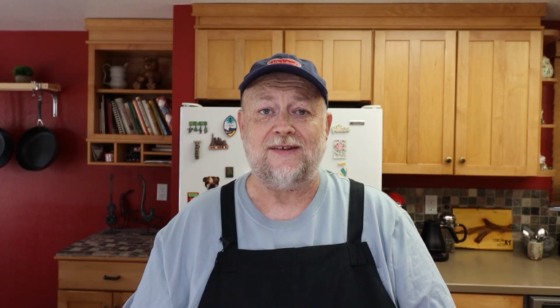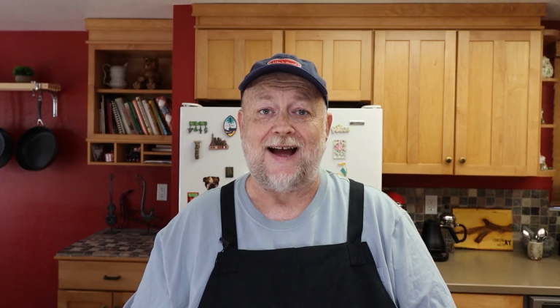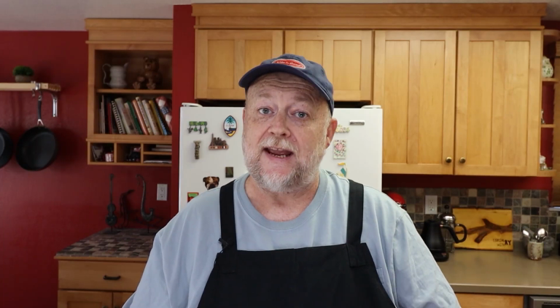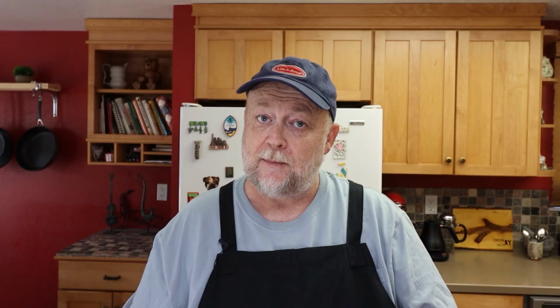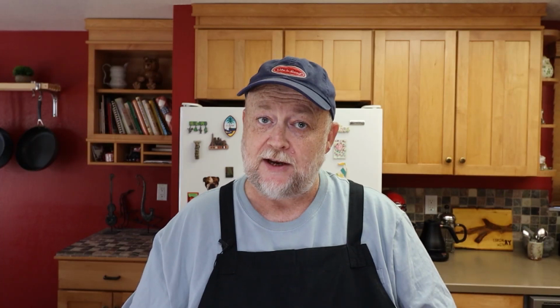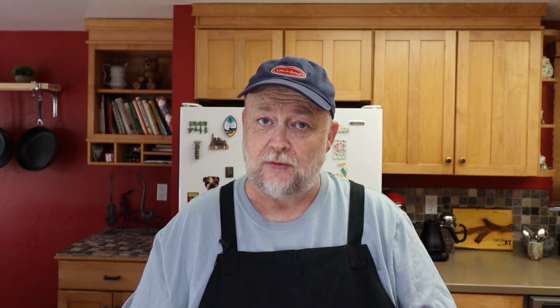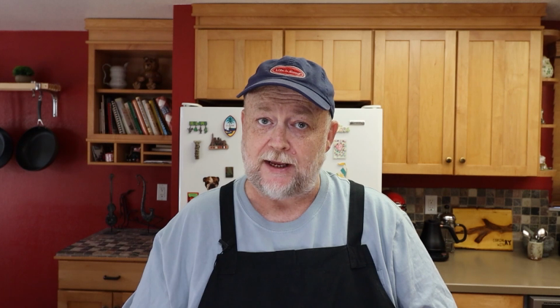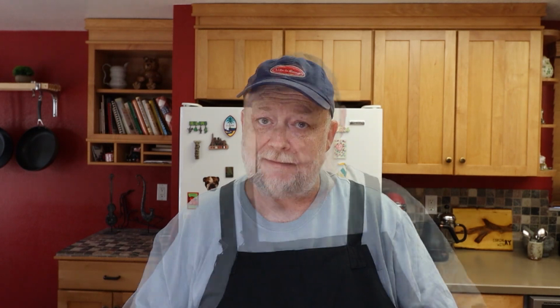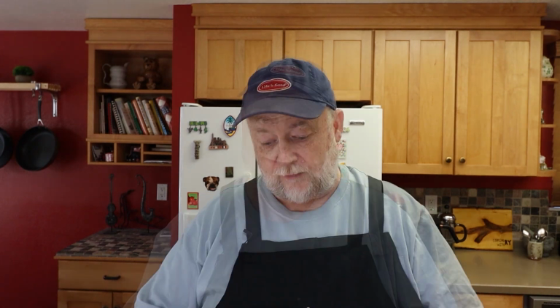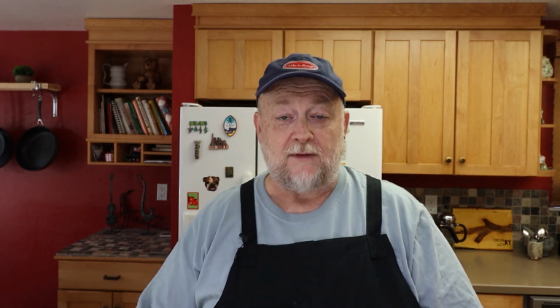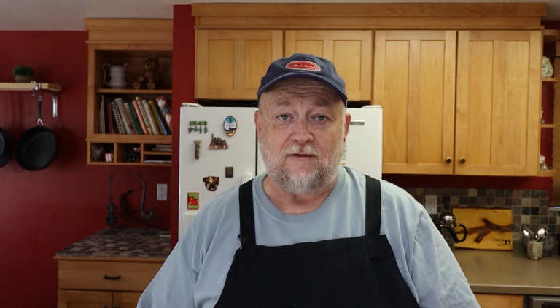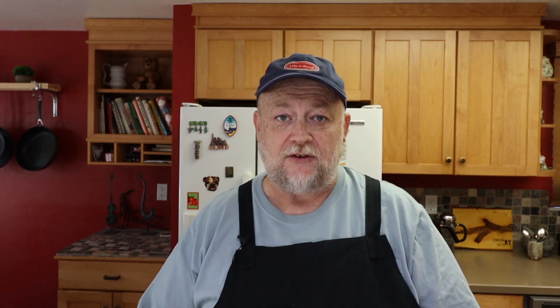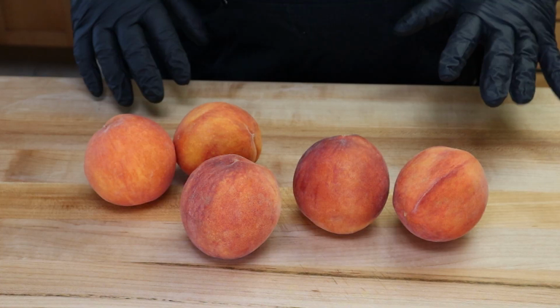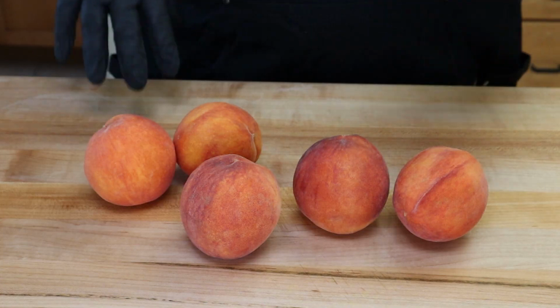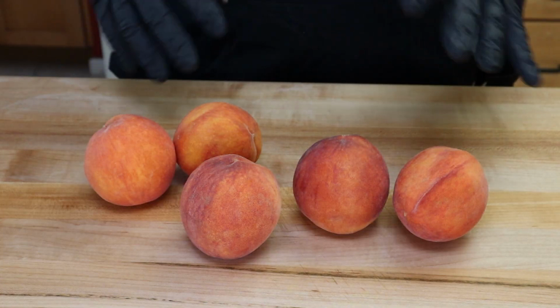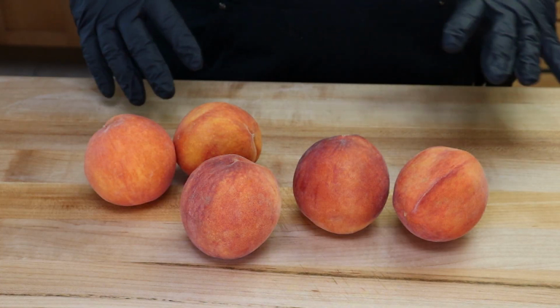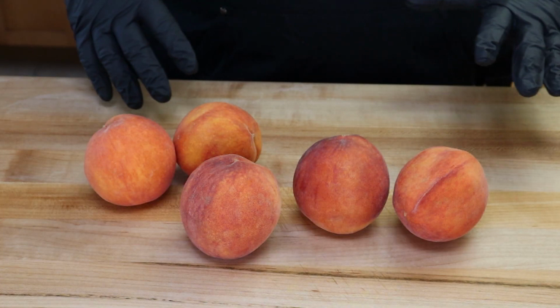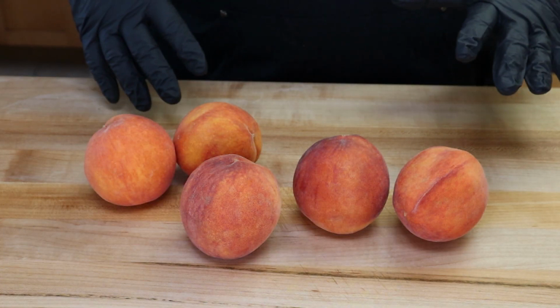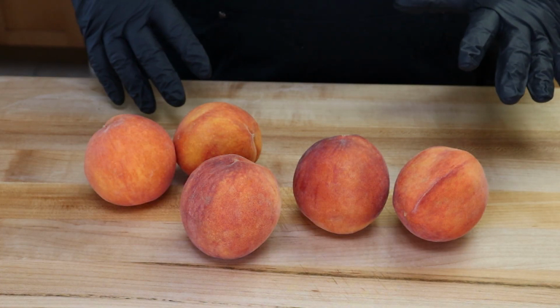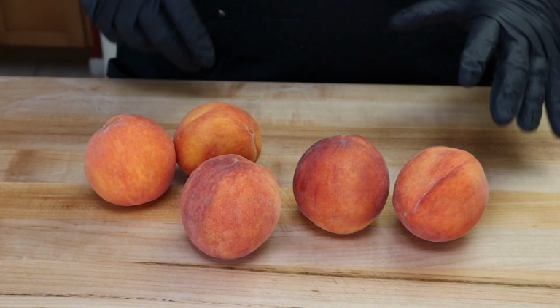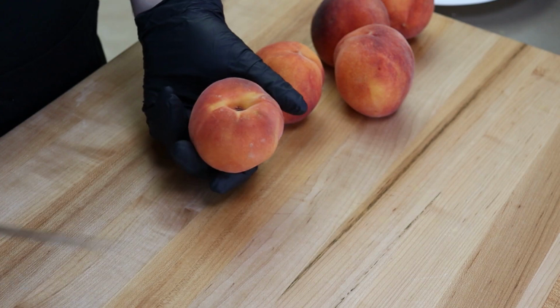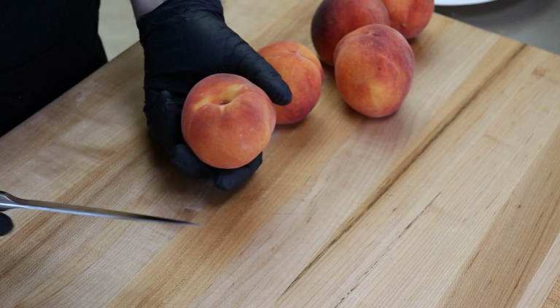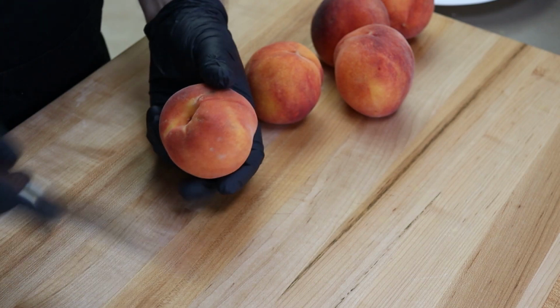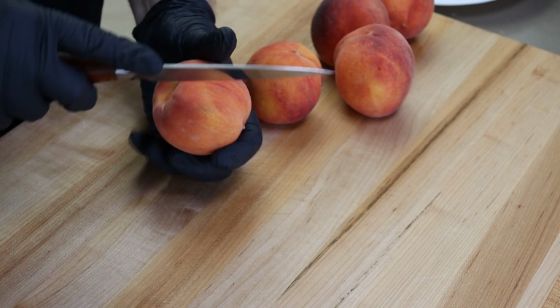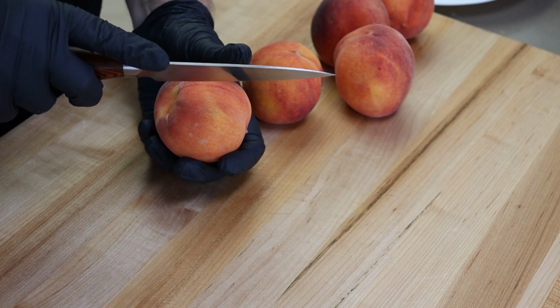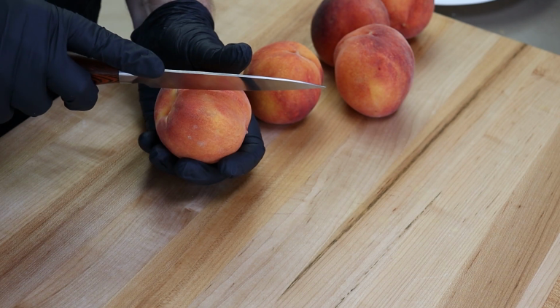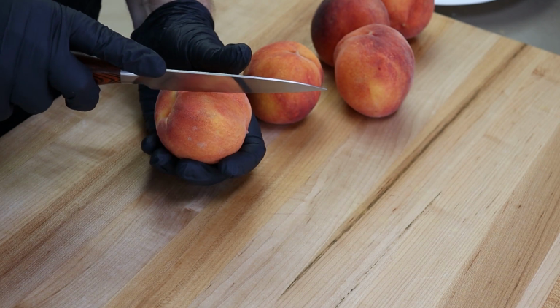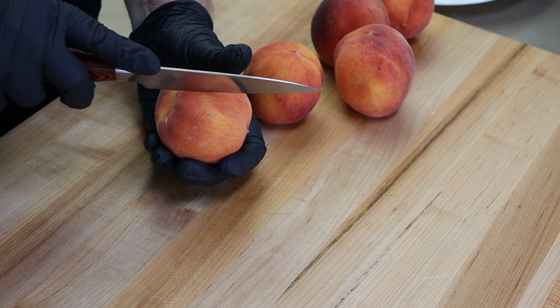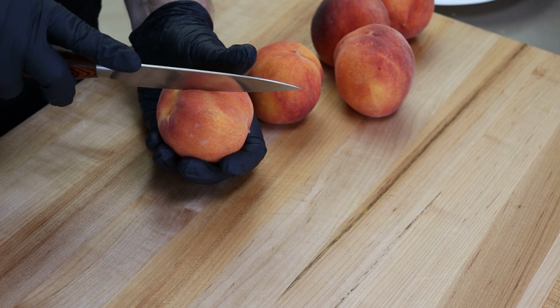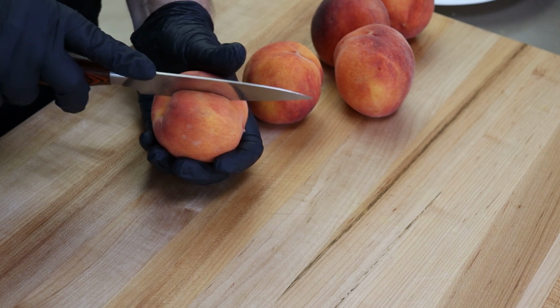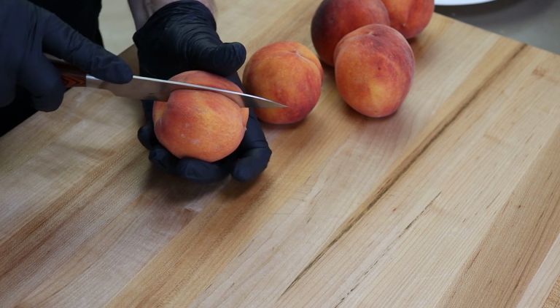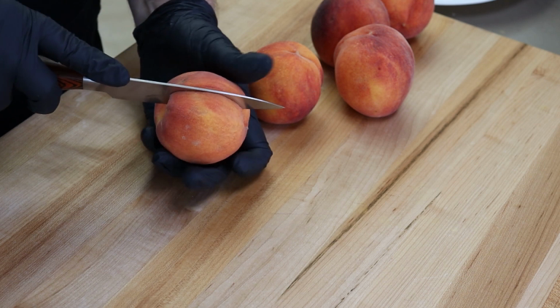Add a teaspoon of vanilla and mix everything together, then set this aside and get our peaches ready. I've got five peaches here. The first thing I want to do is cut them in half.